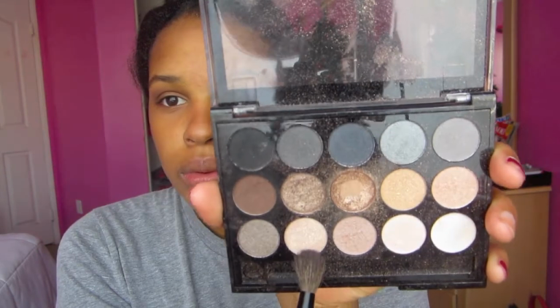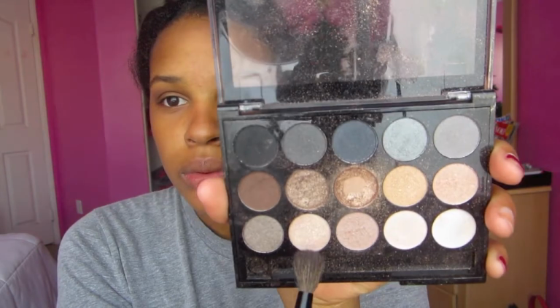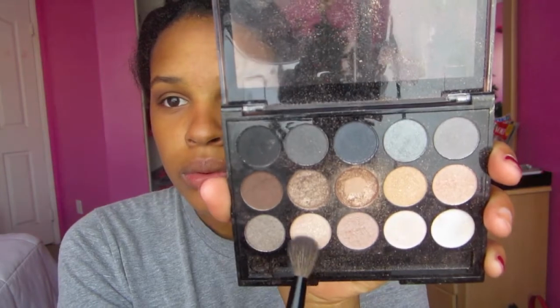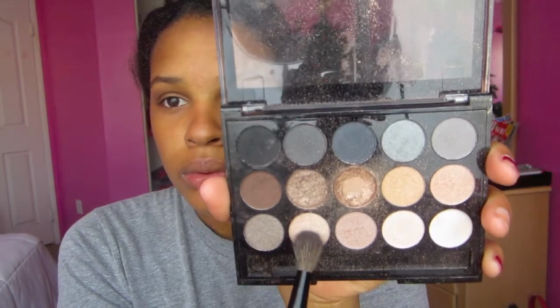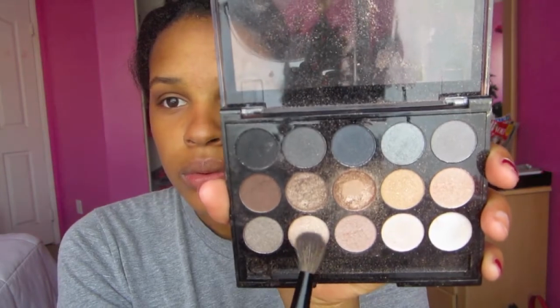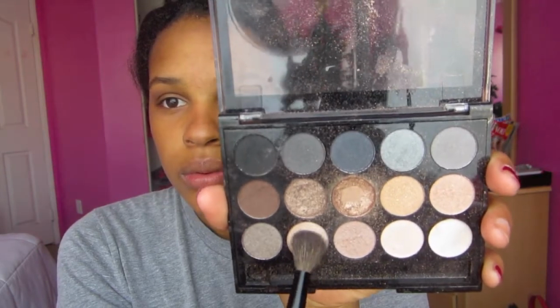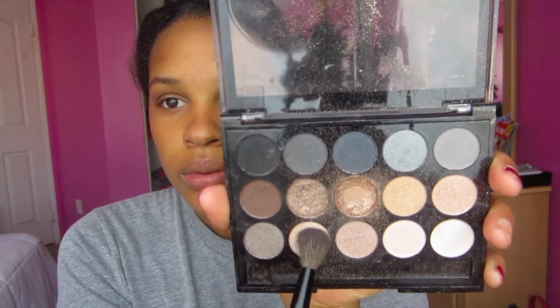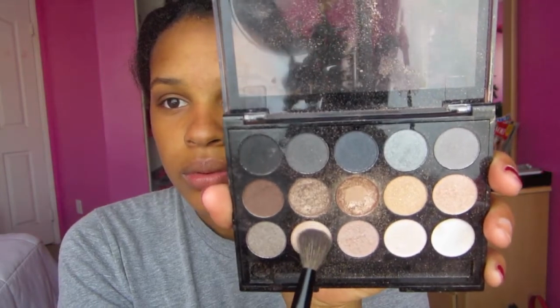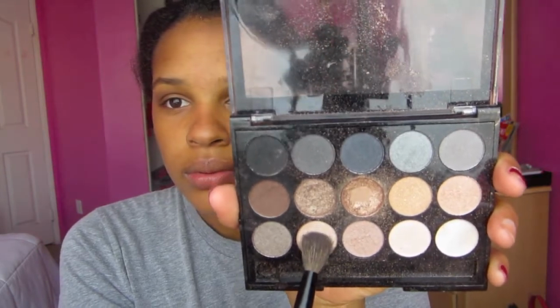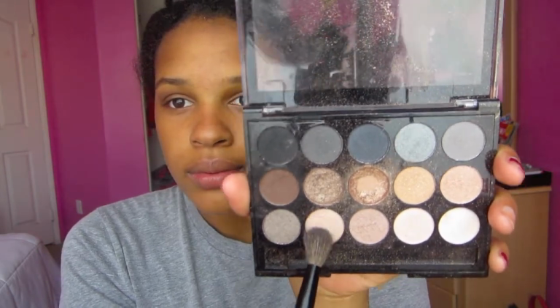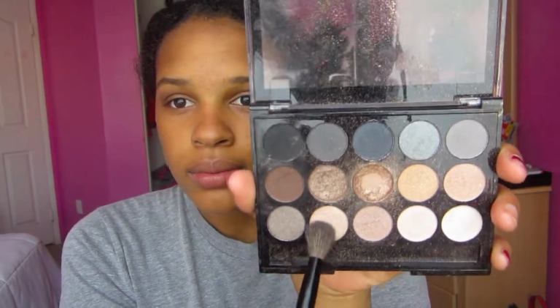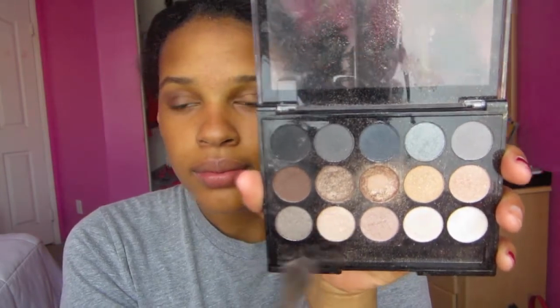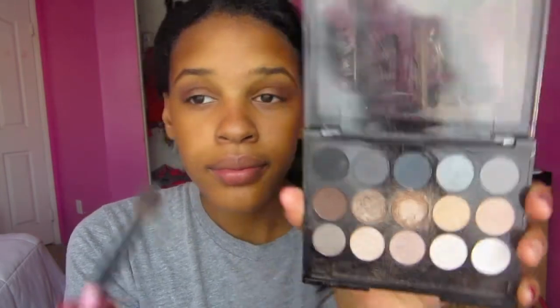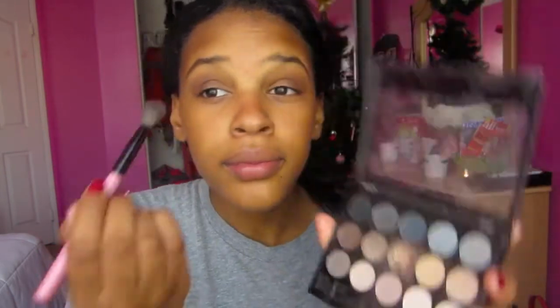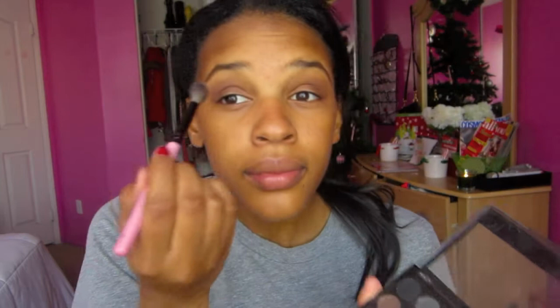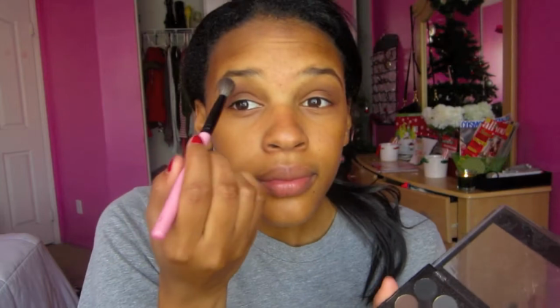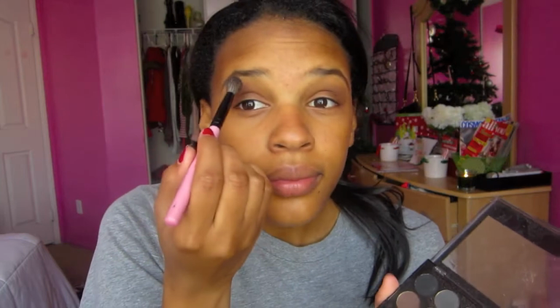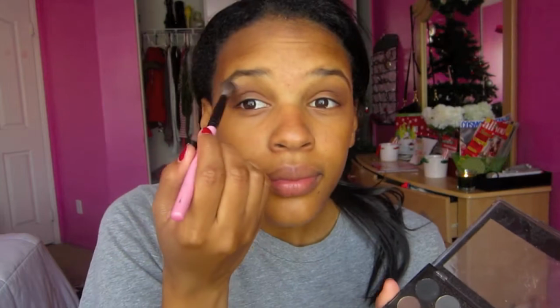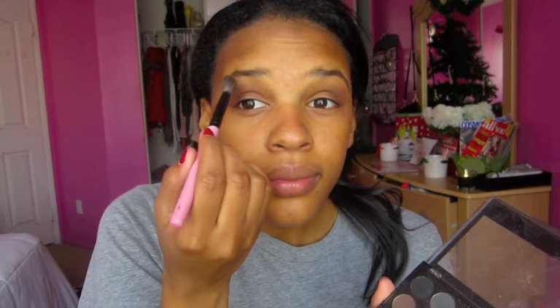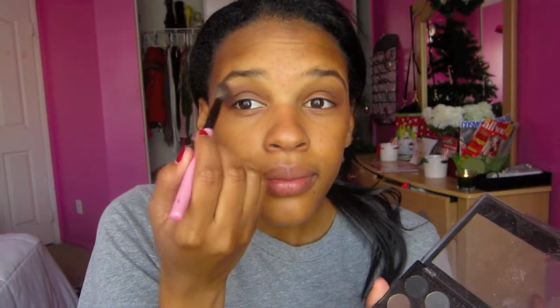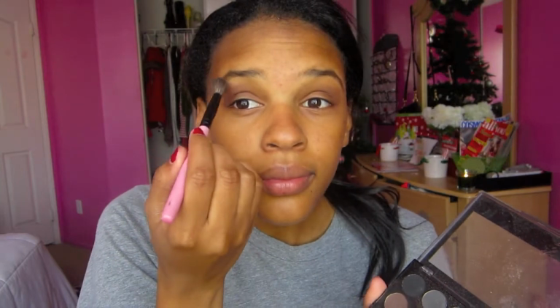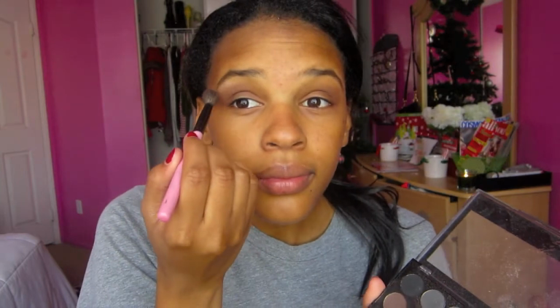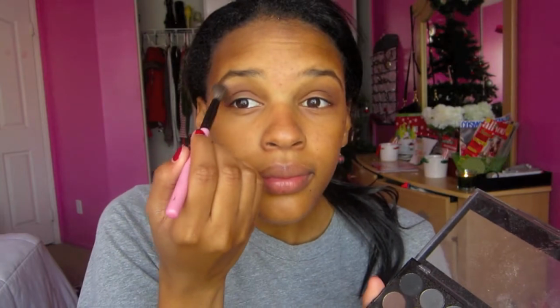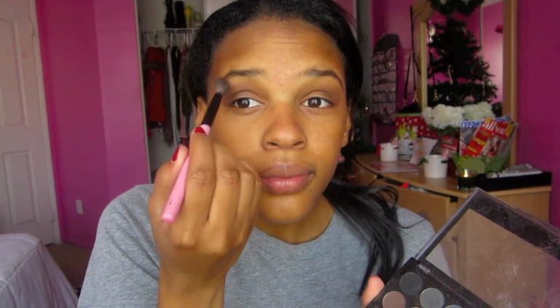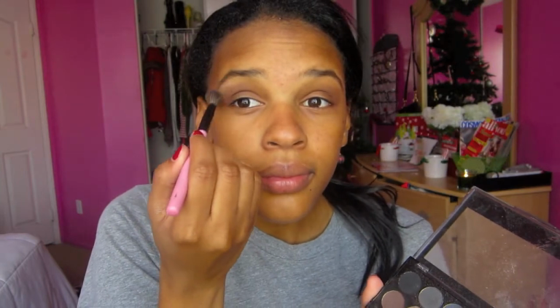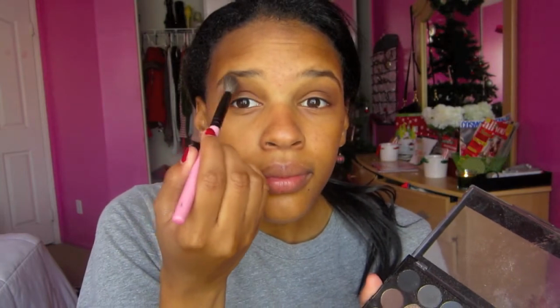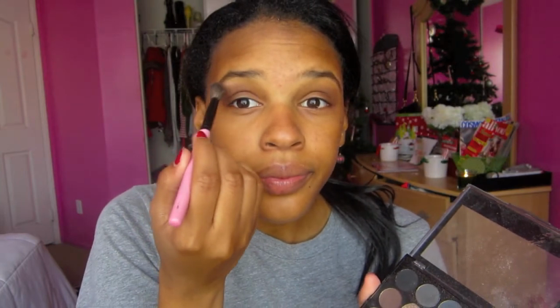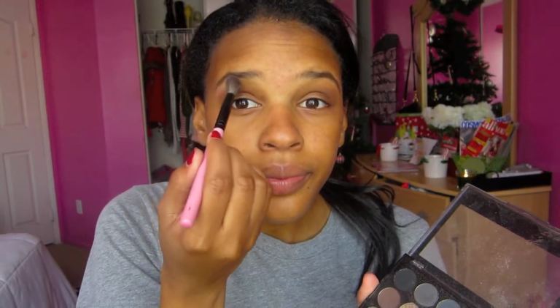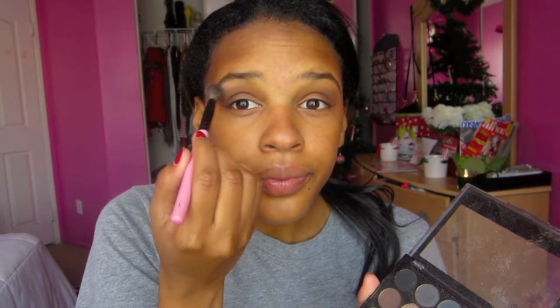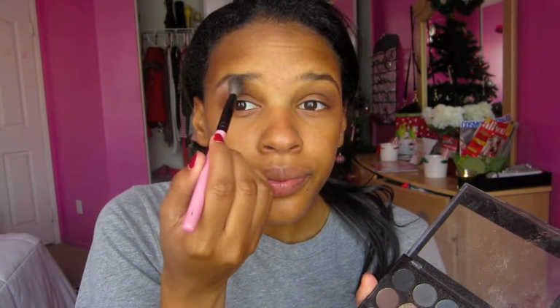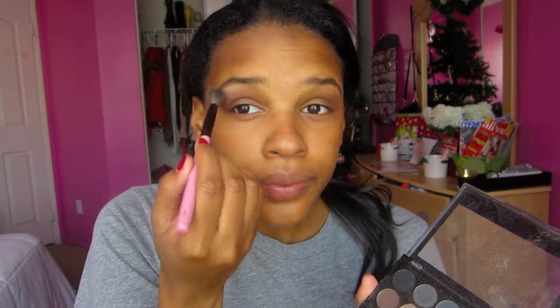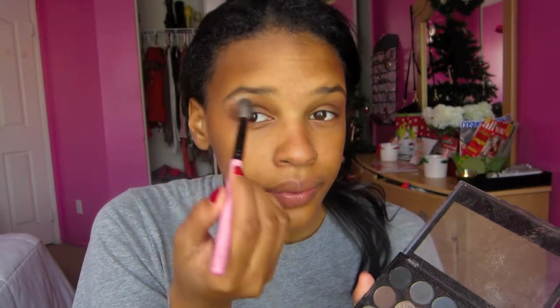I'm putting a lighter shade right underneath my brow just to give it a nice highlight look.